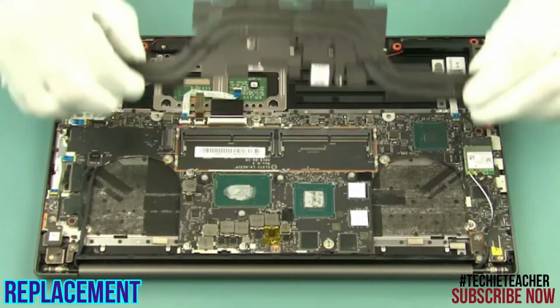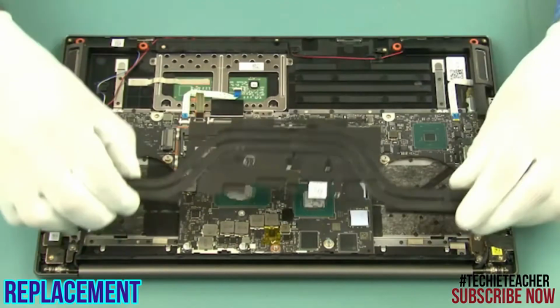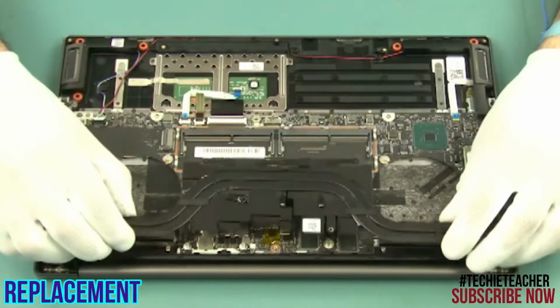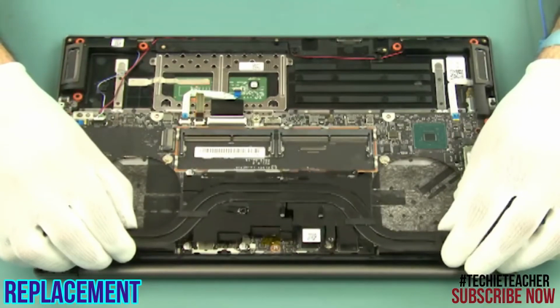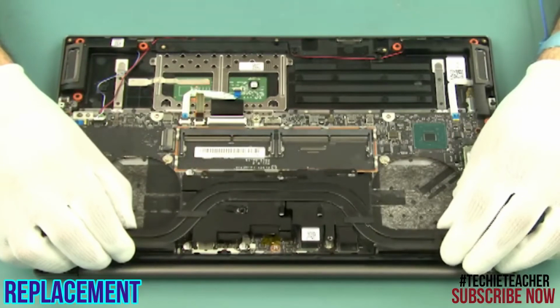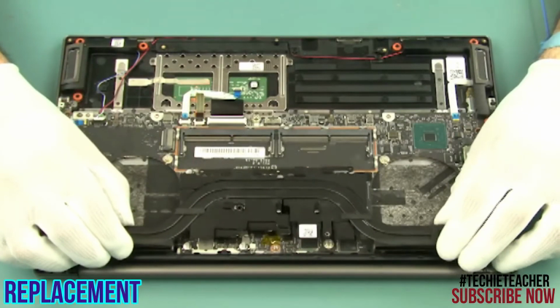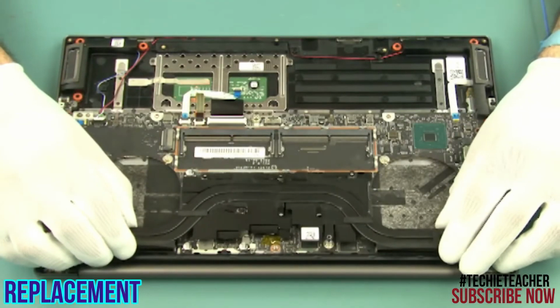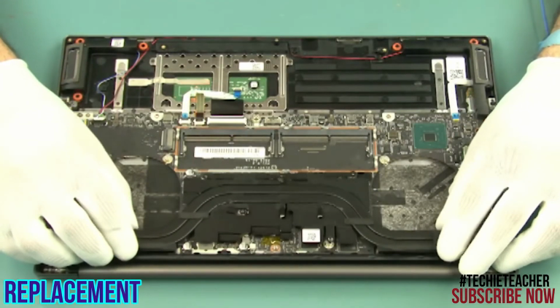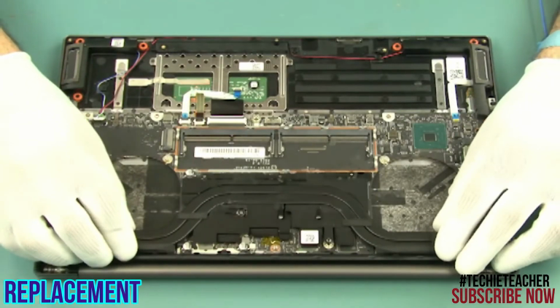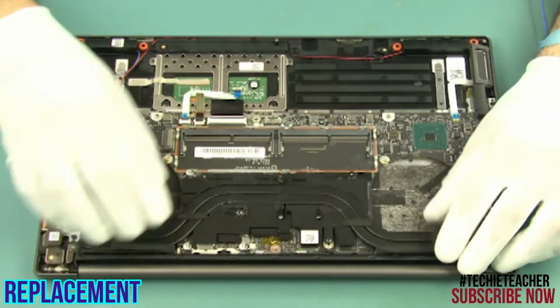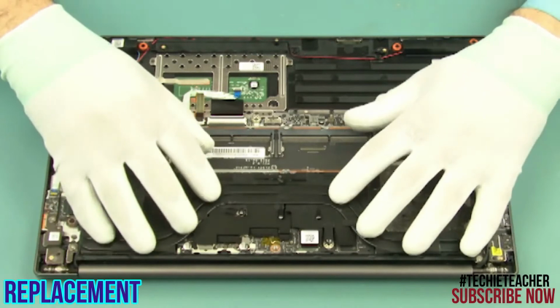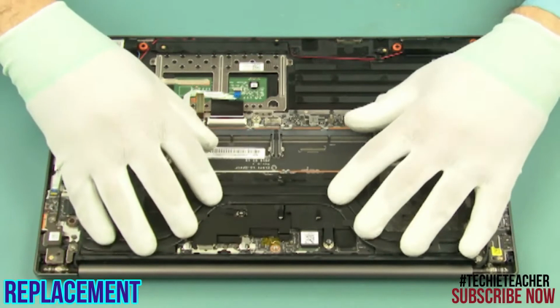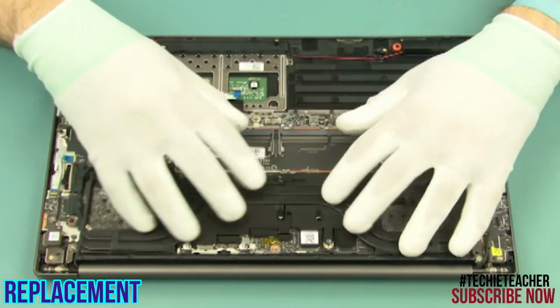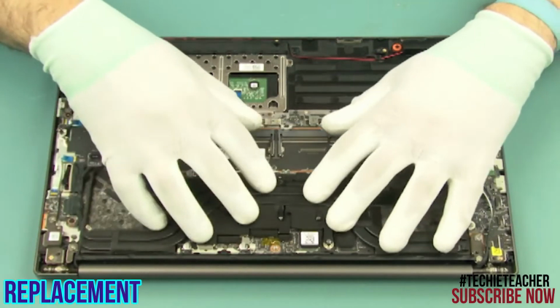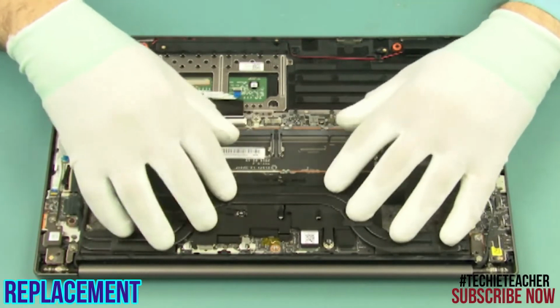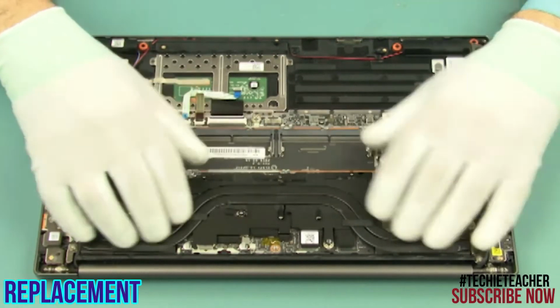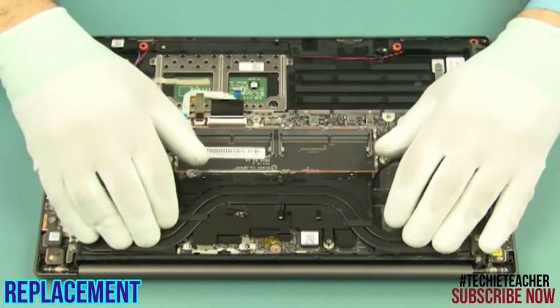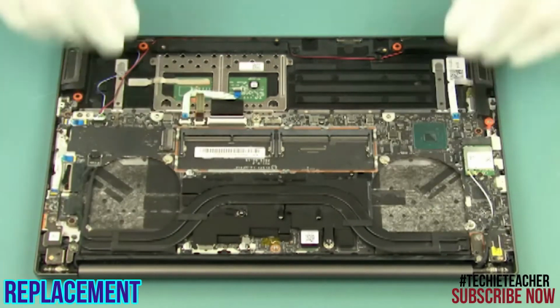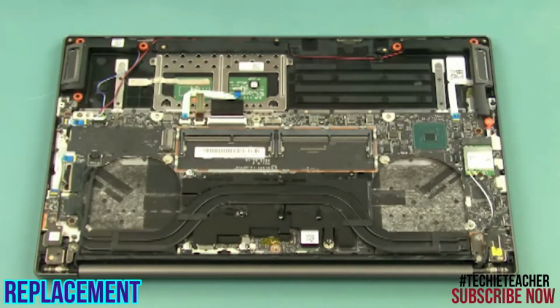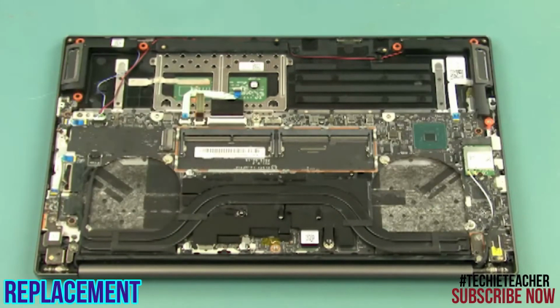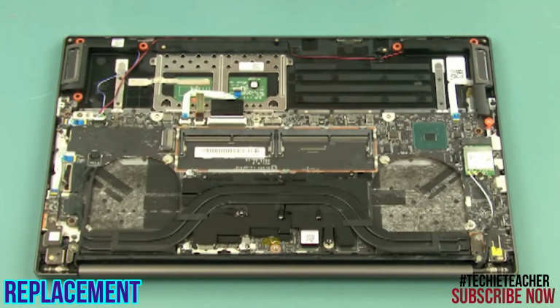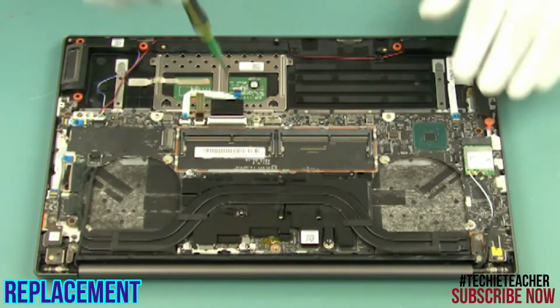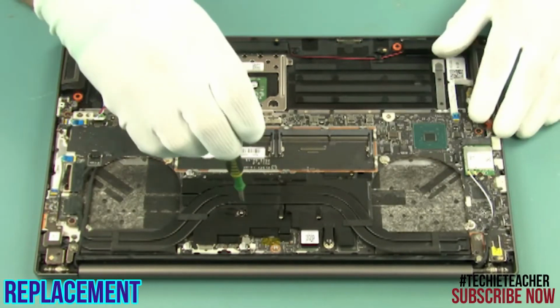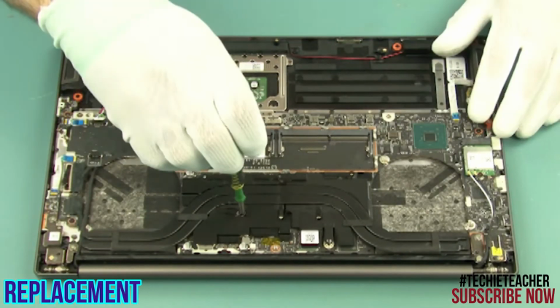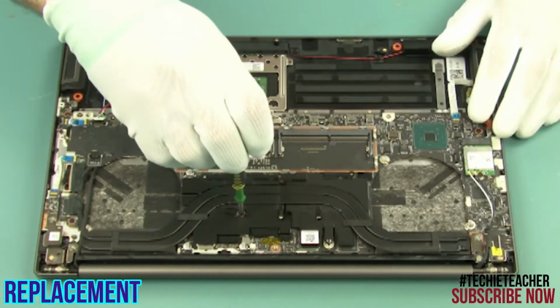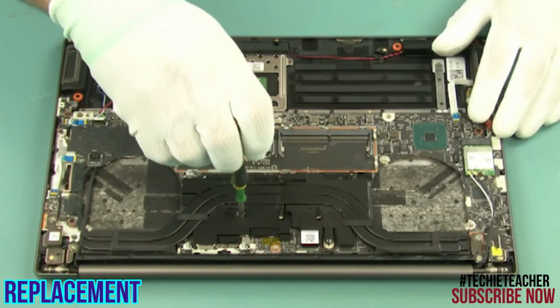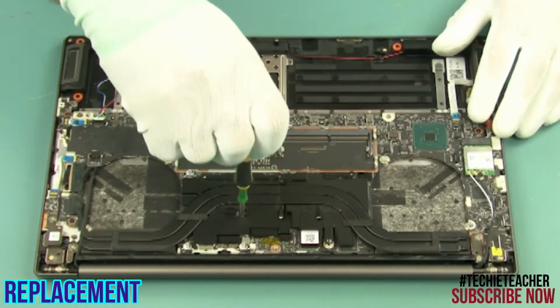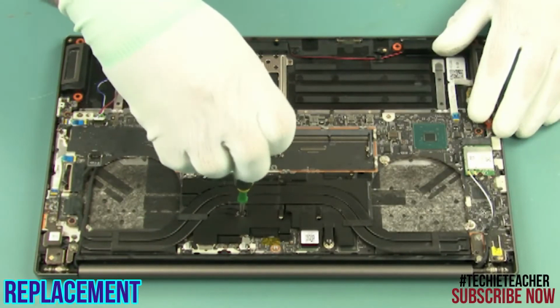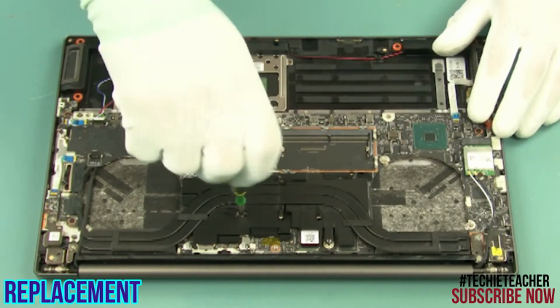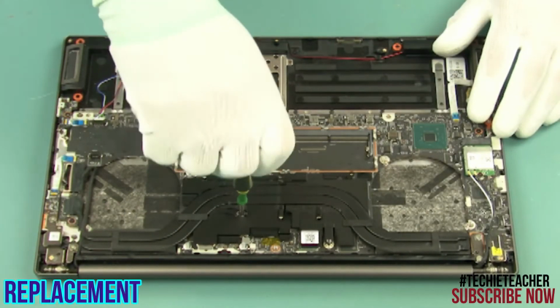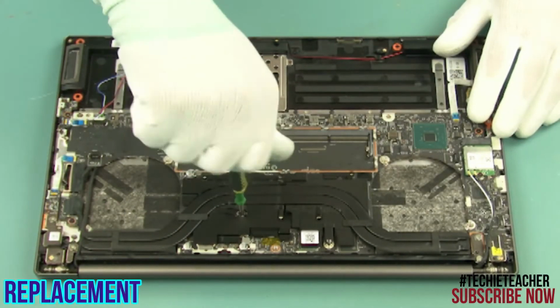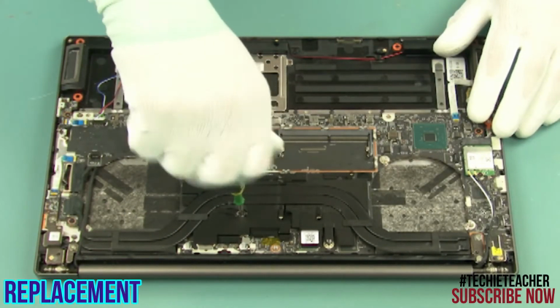Install the heat sink into position. Install 5 screws.